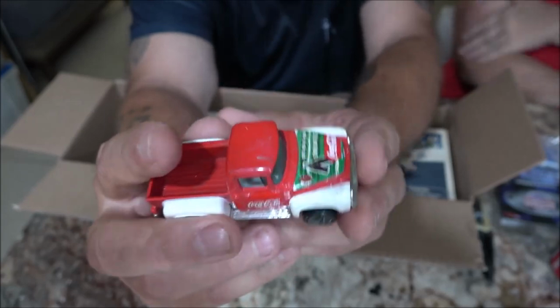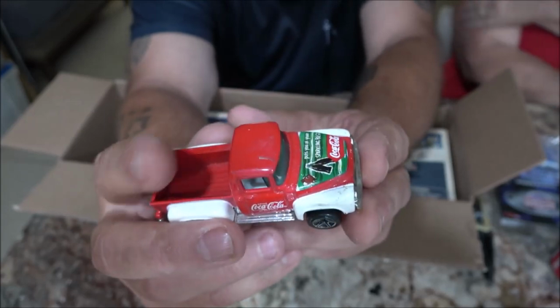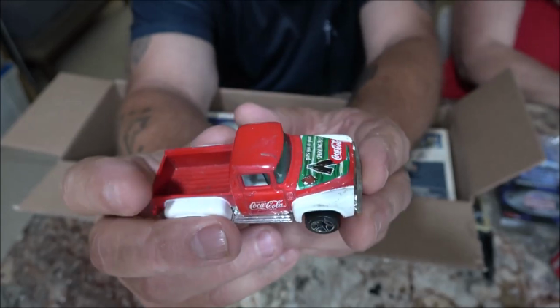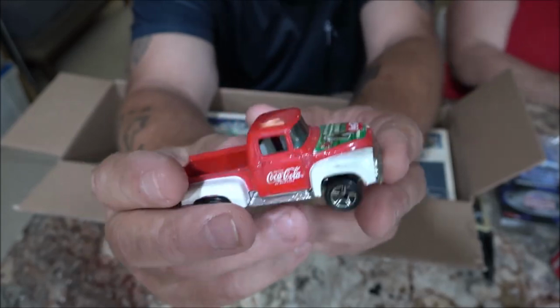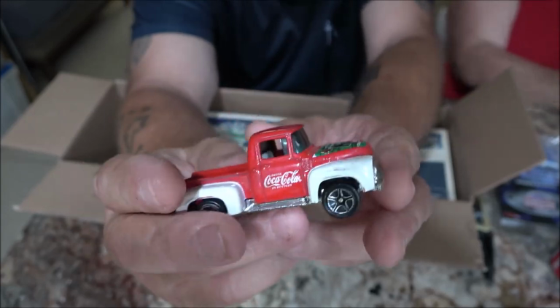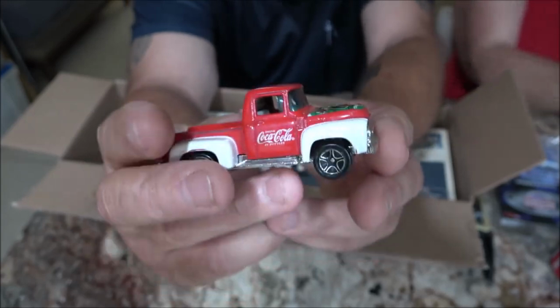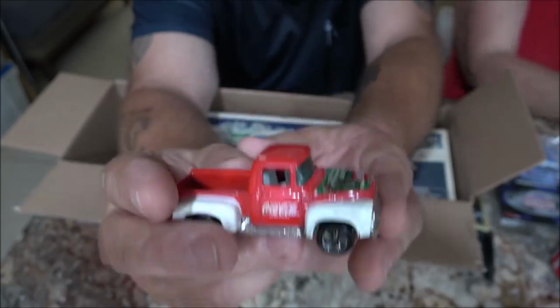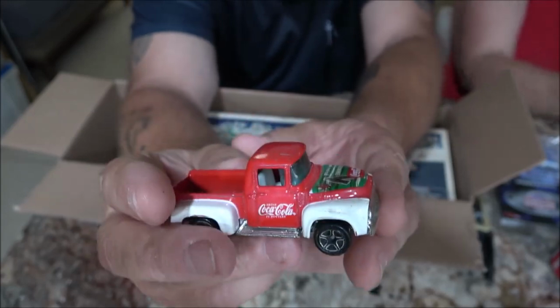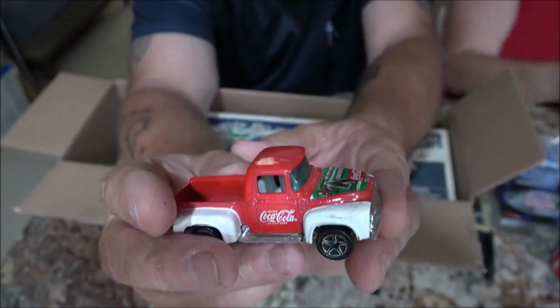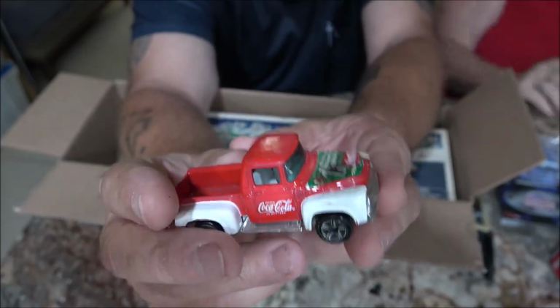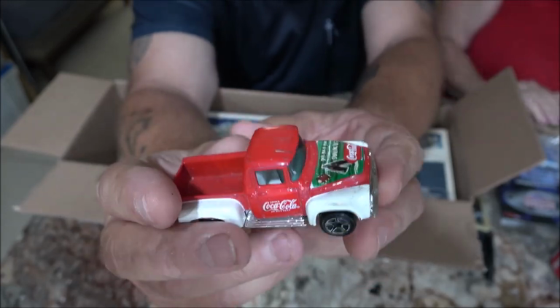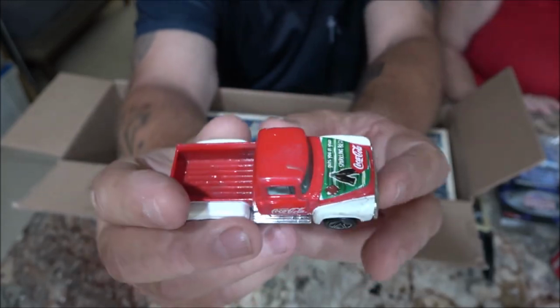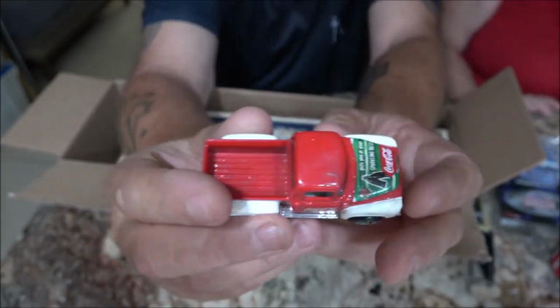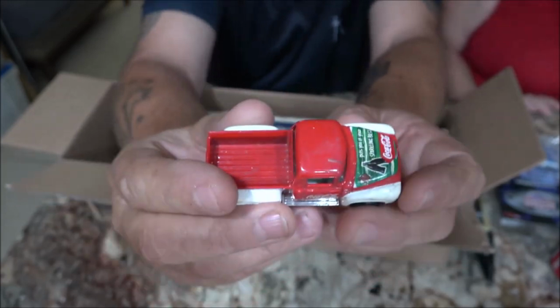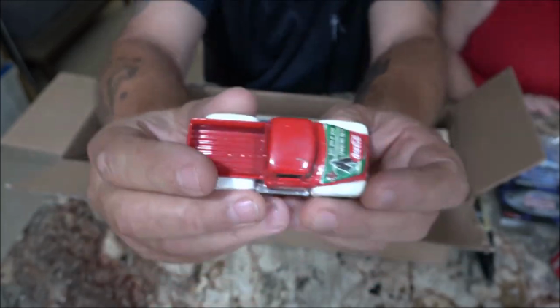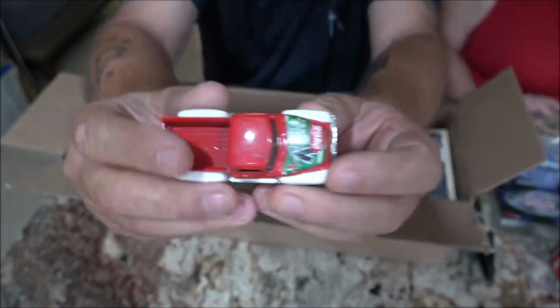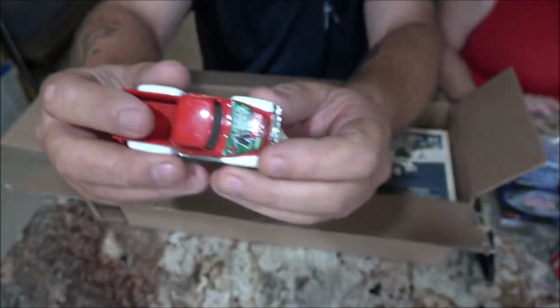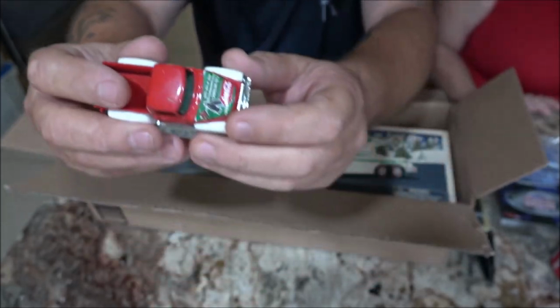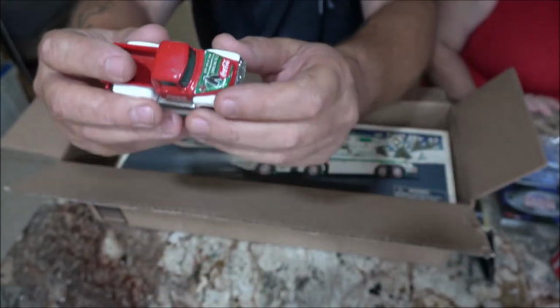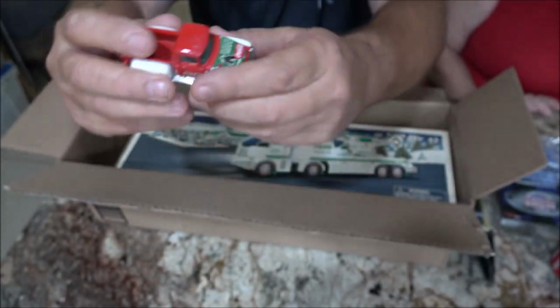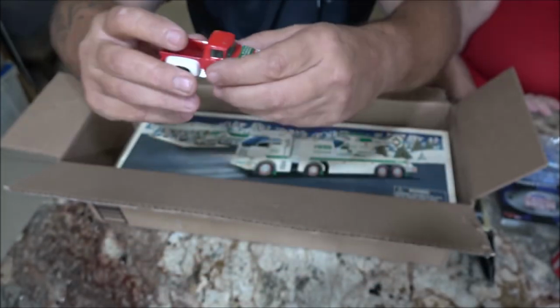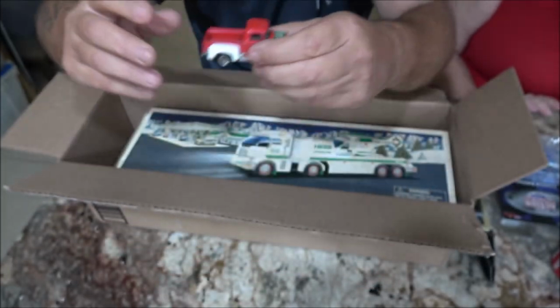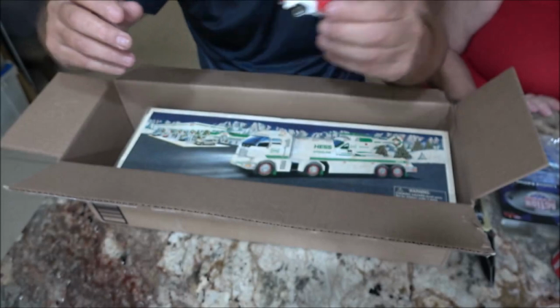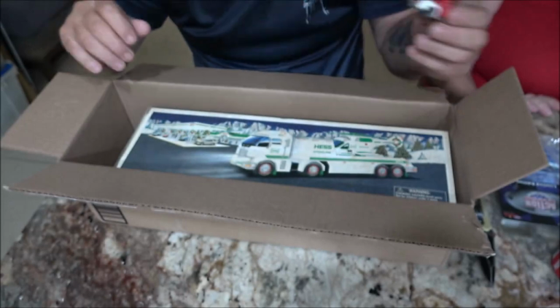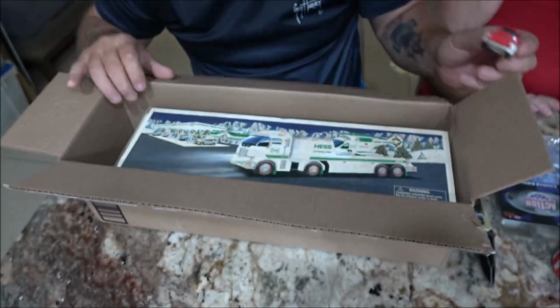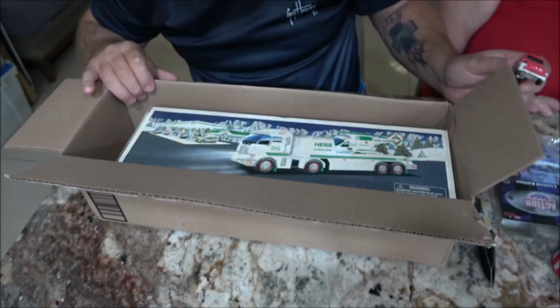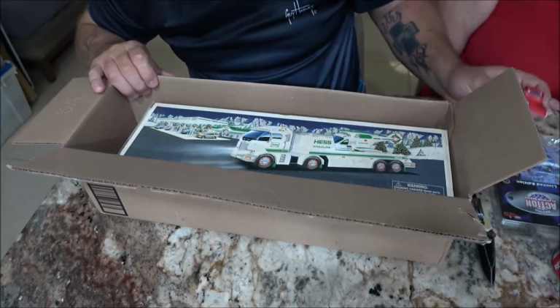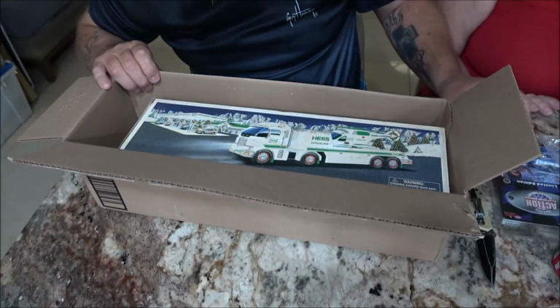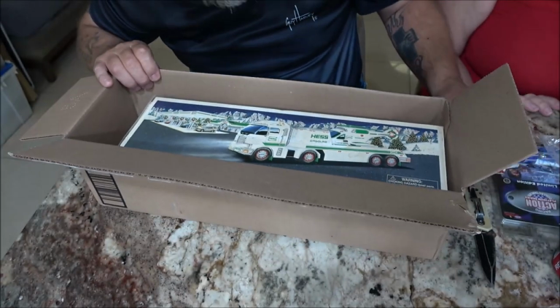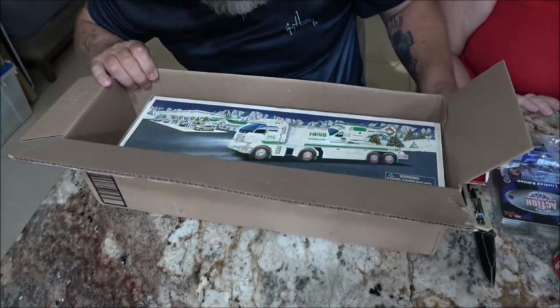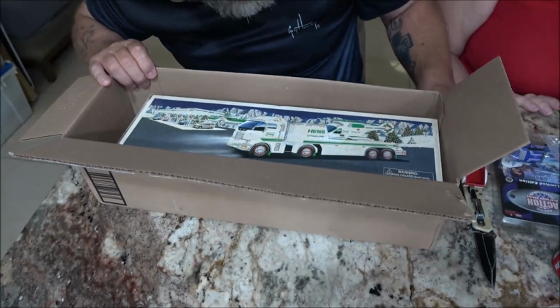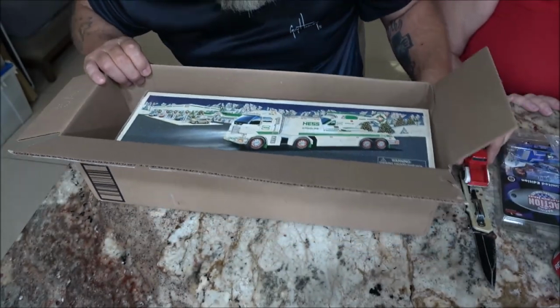Thank you, Dennis. This is cool. This is going on to the car show.